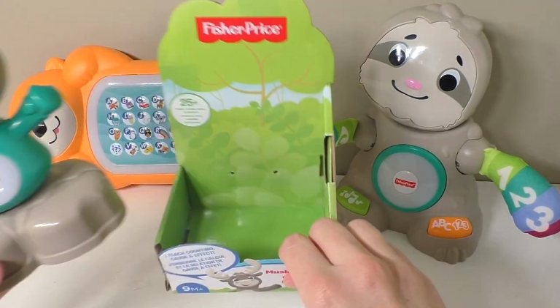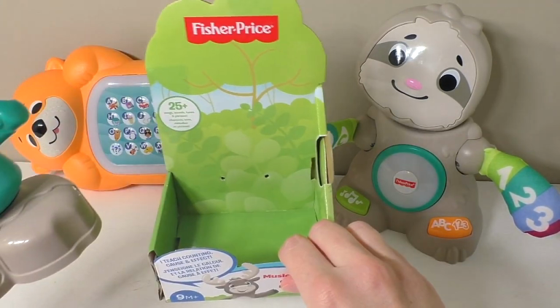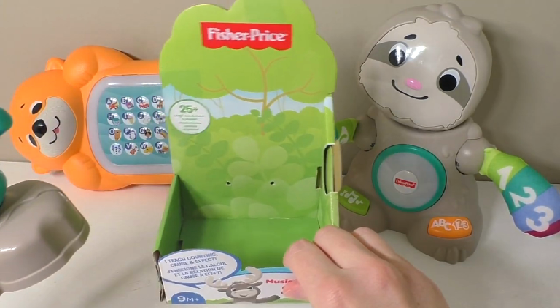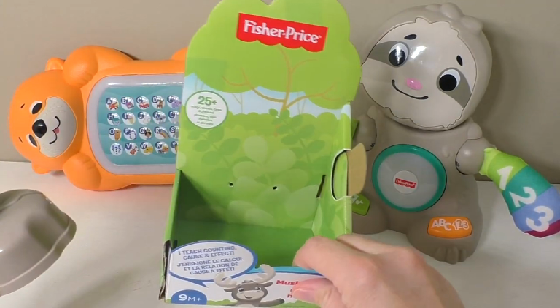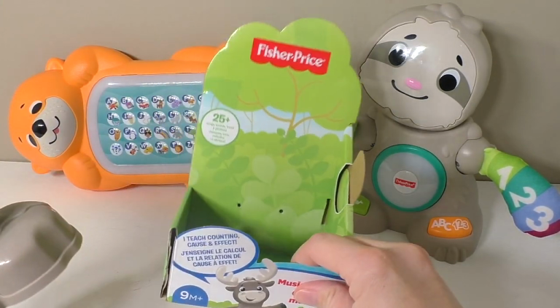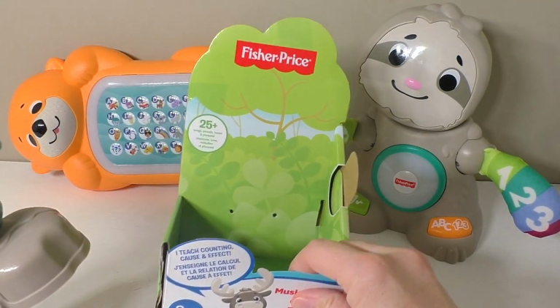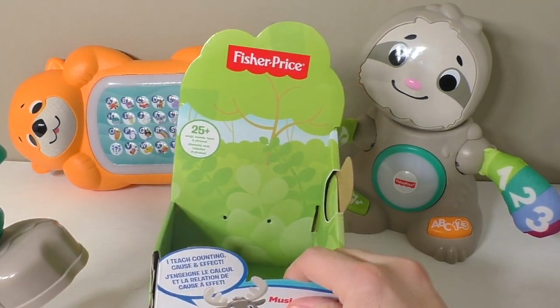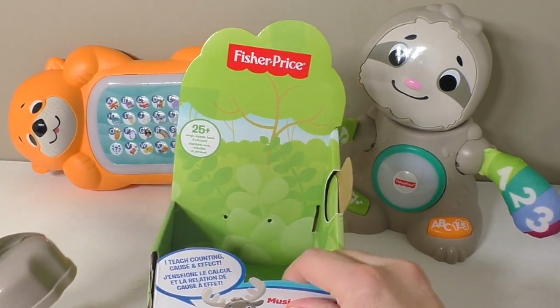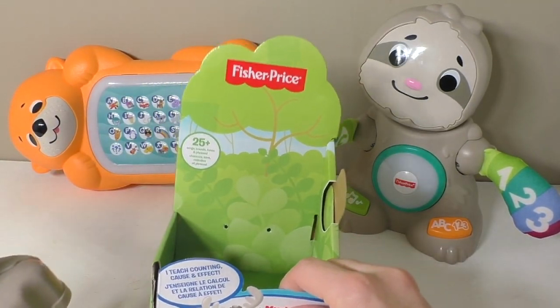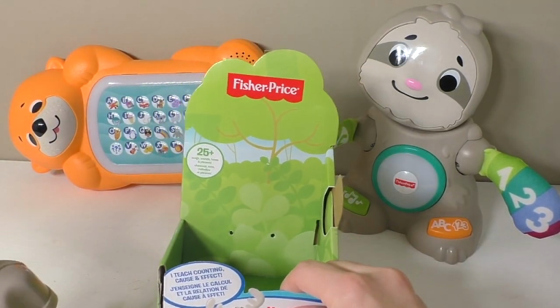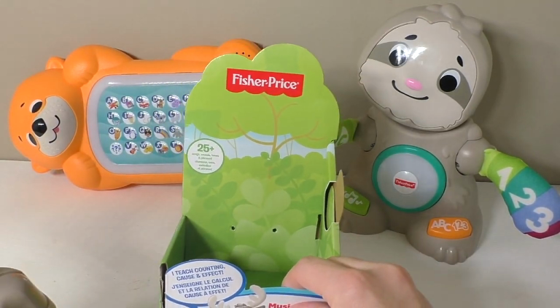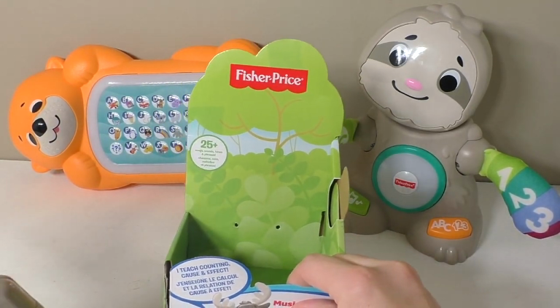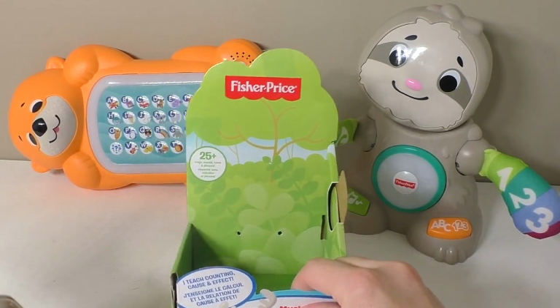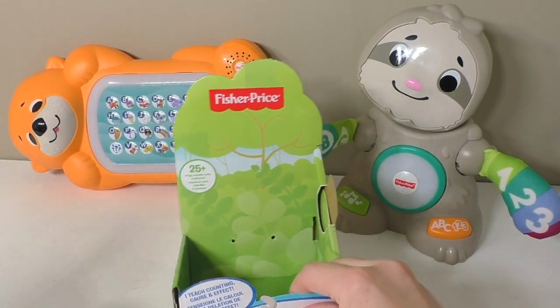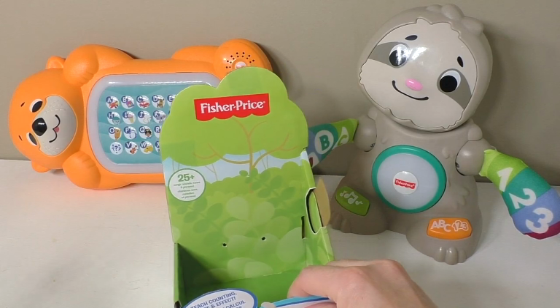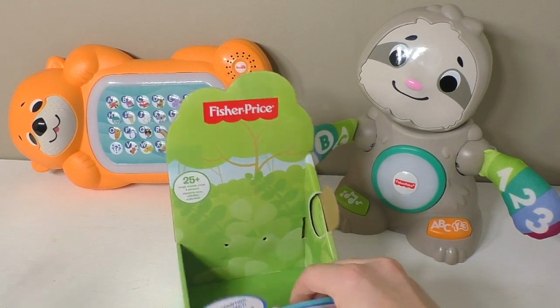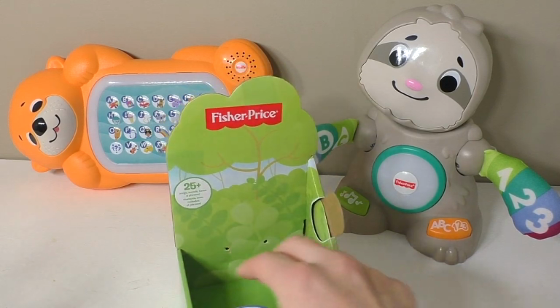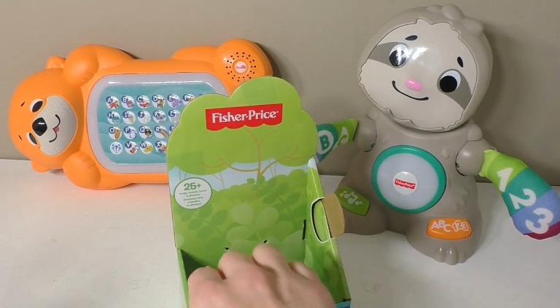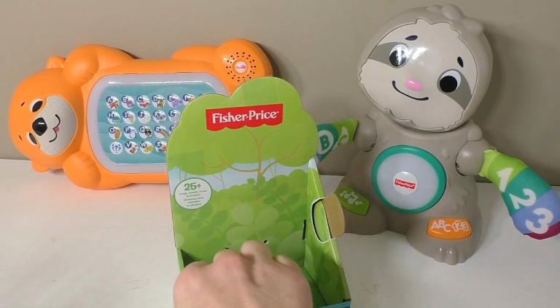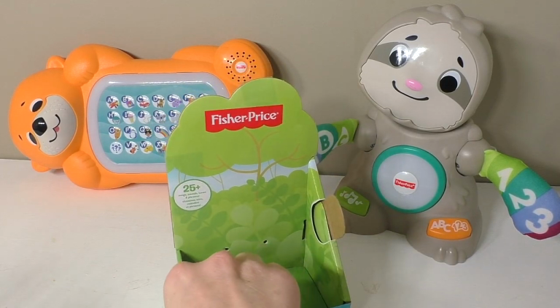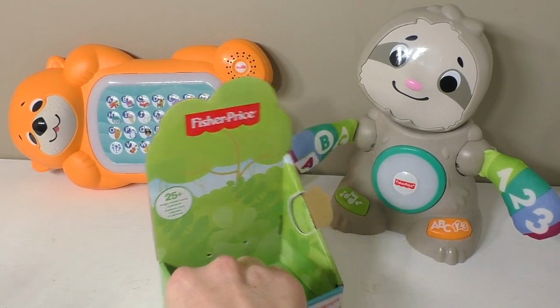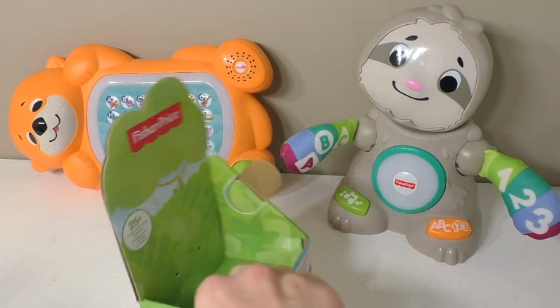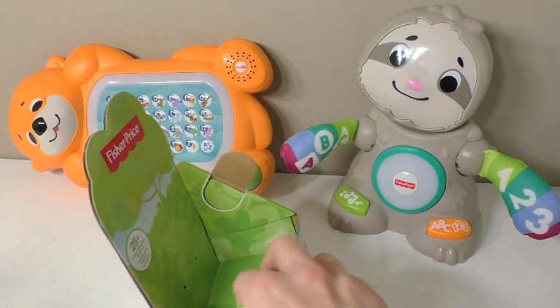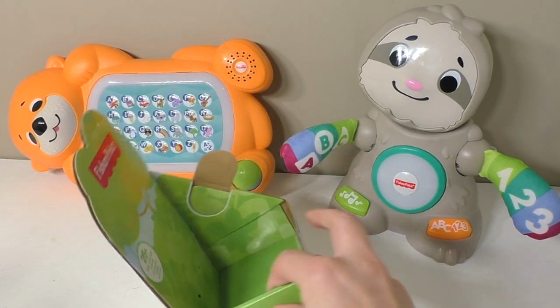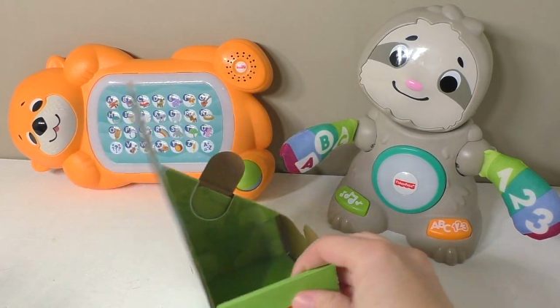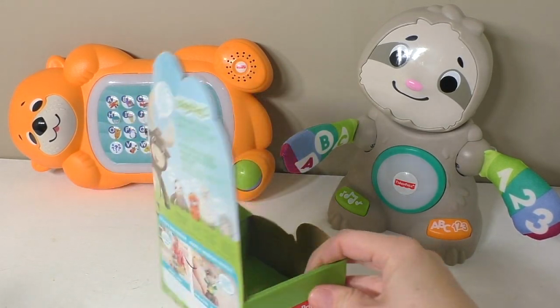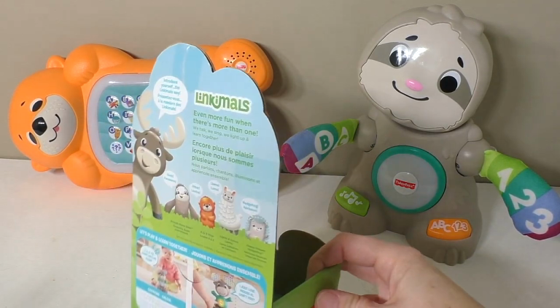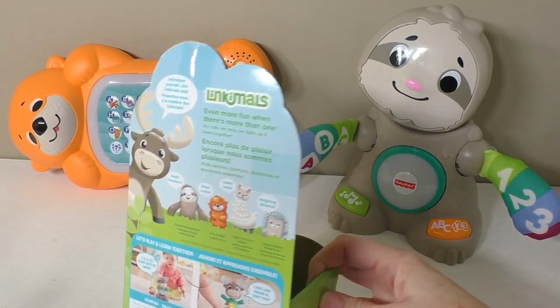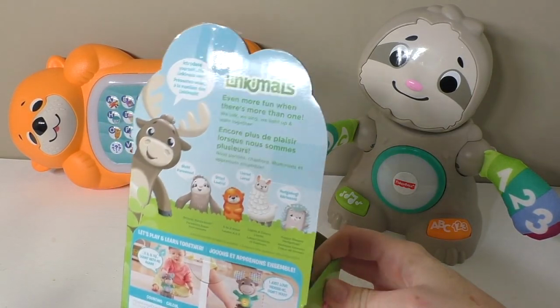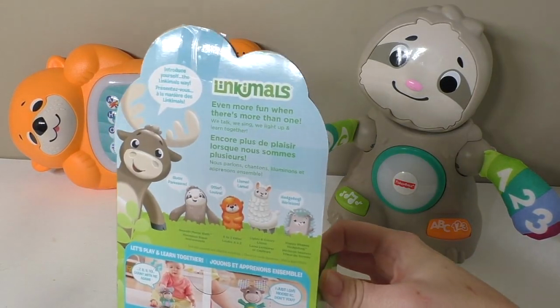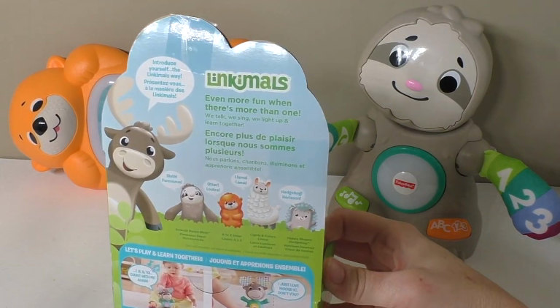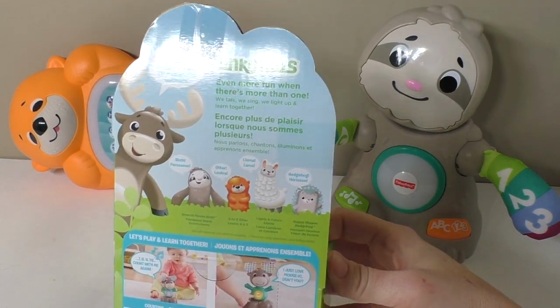Here's his box. He does make 25 sounds, phrases, tunes, and songs.